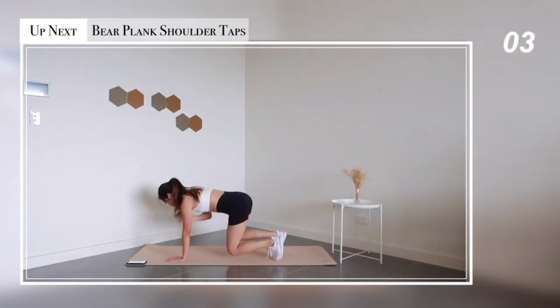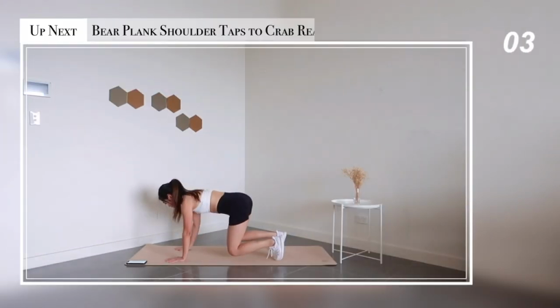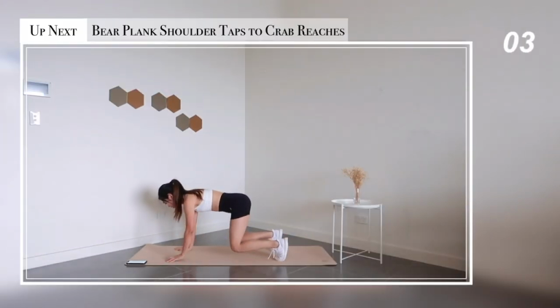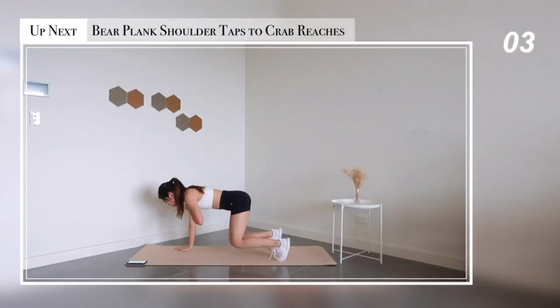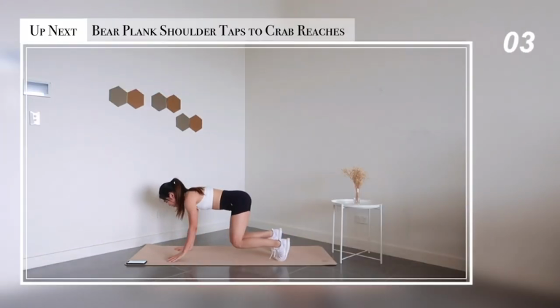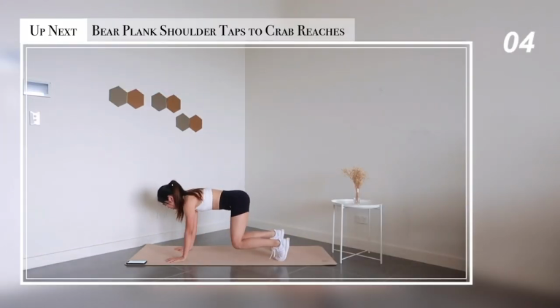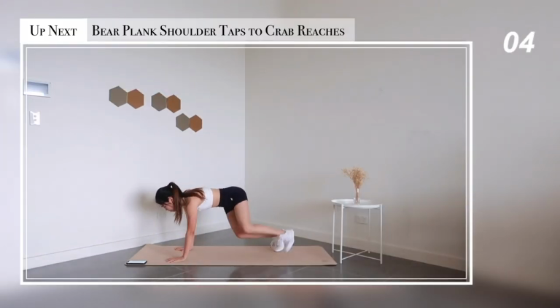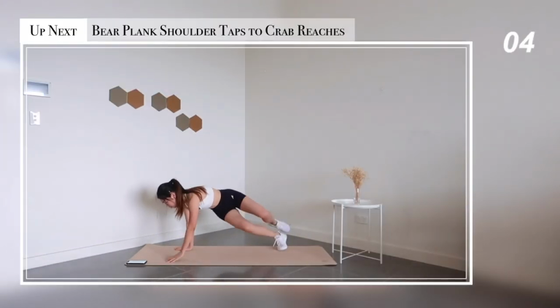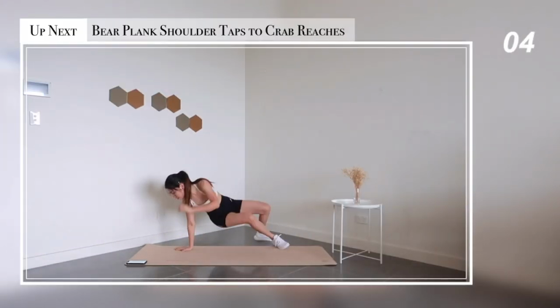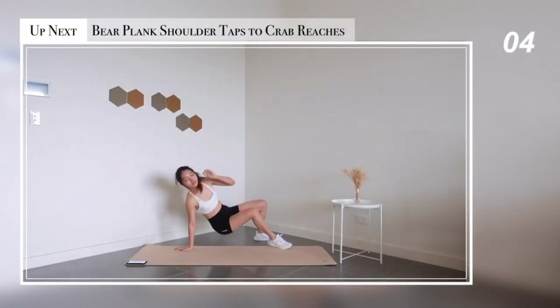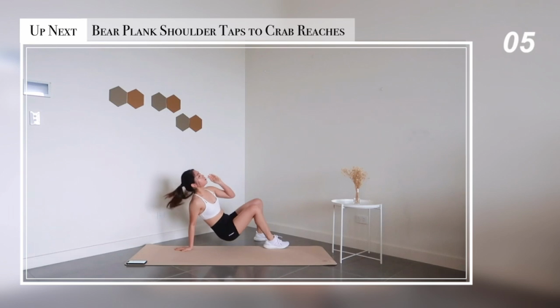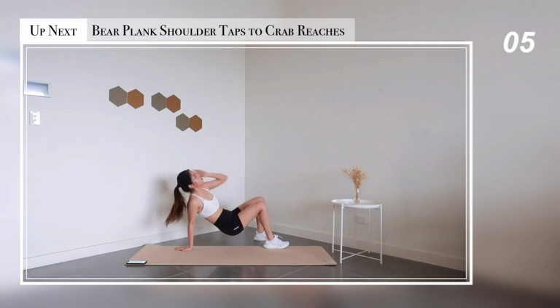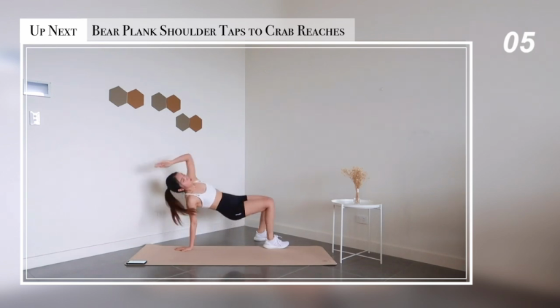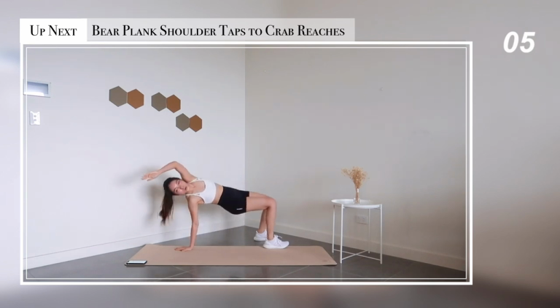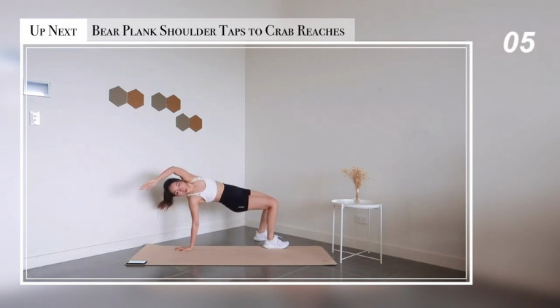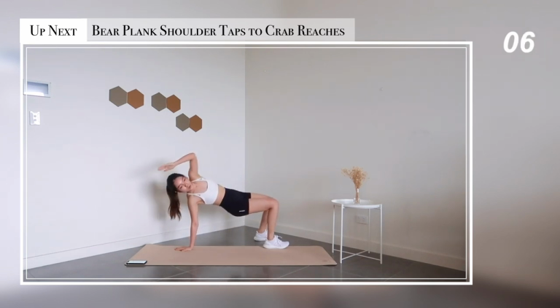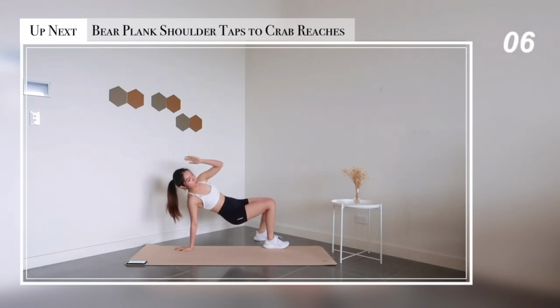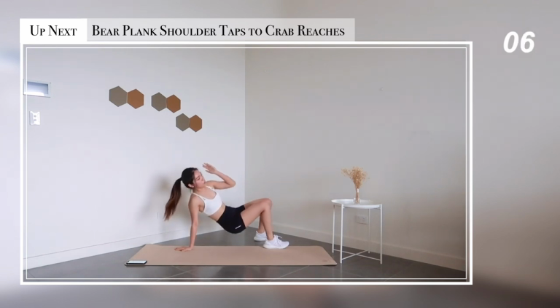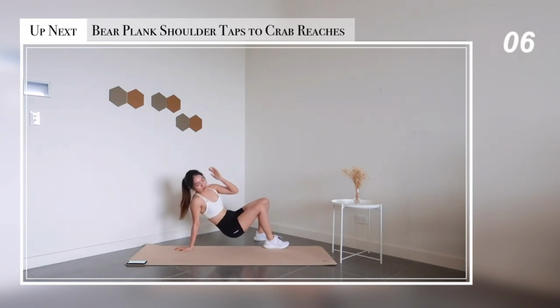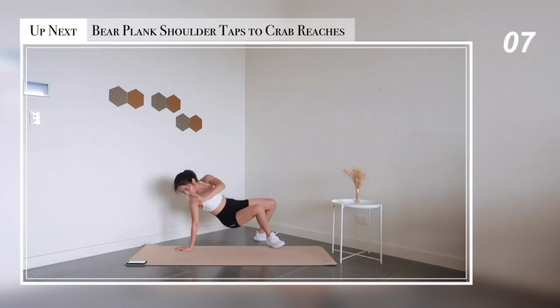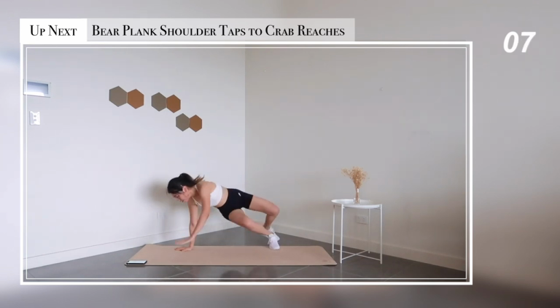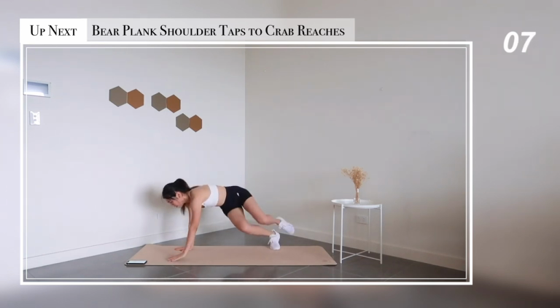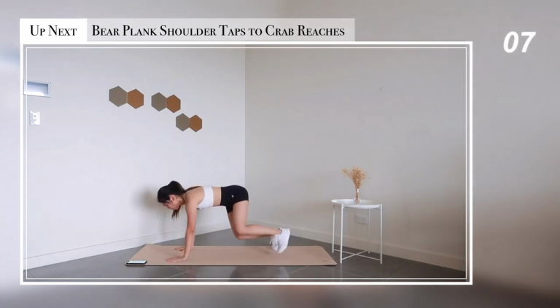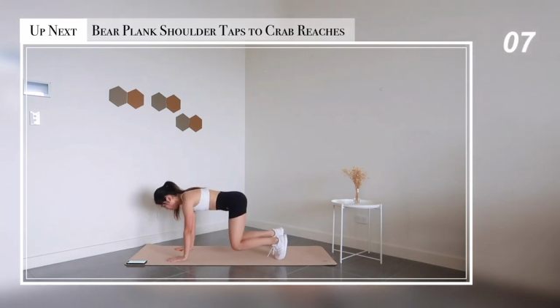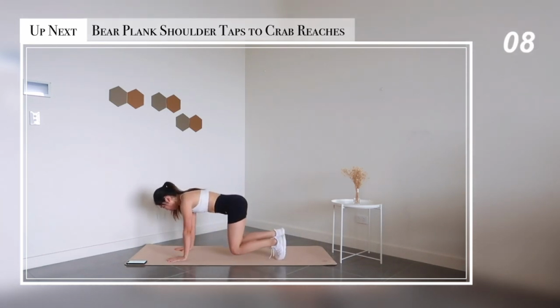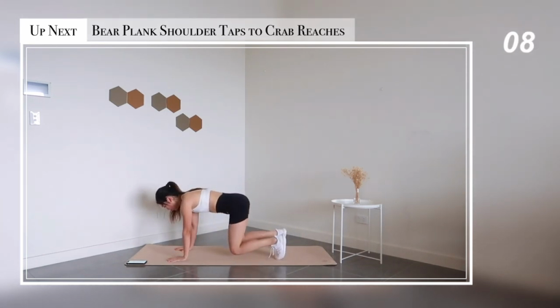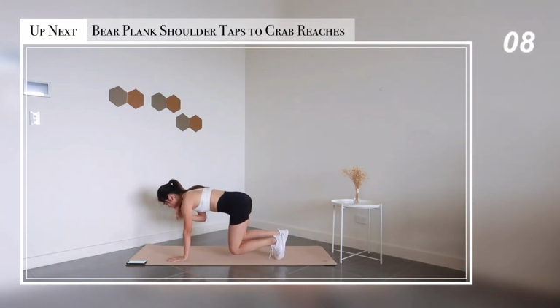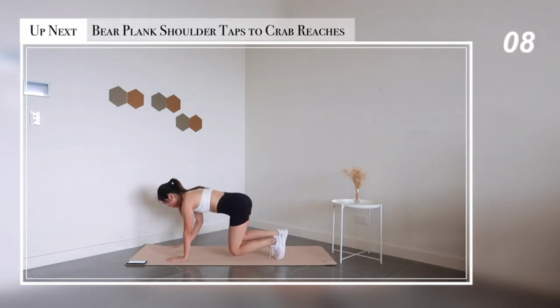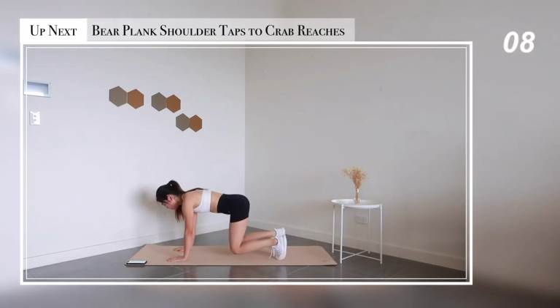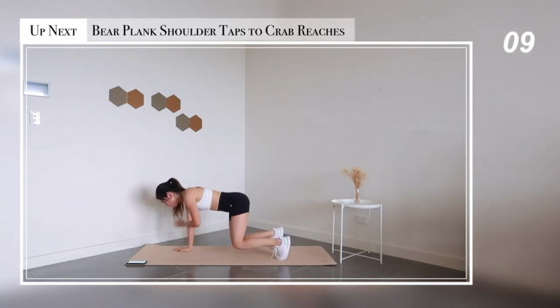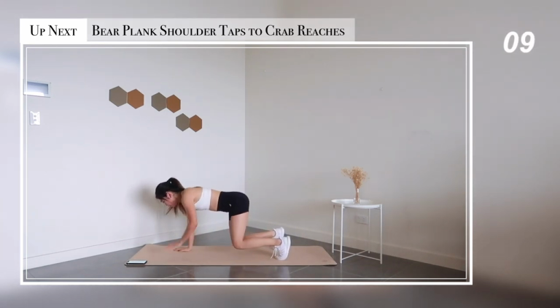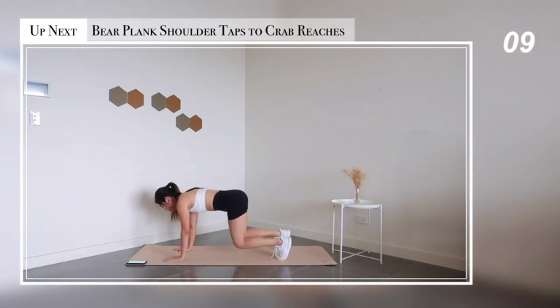And of course, for this one we're going to combine them together: bear plank shoulder taps to crab breeches.